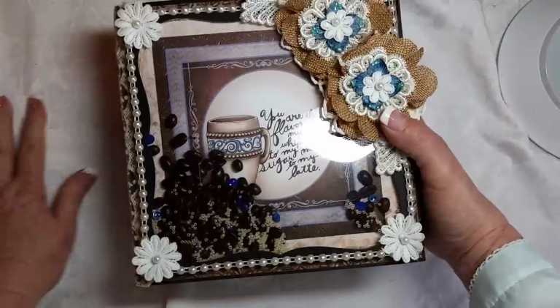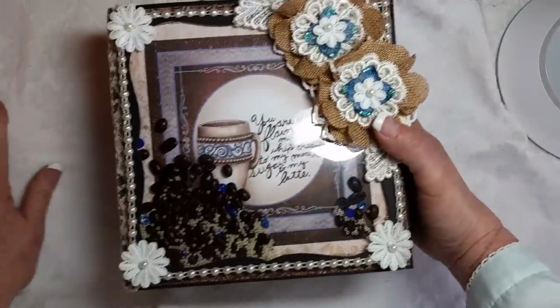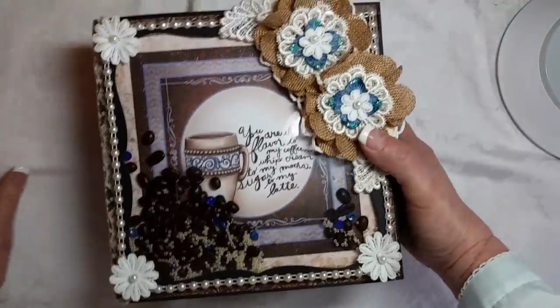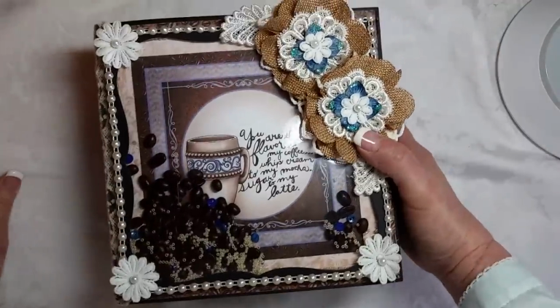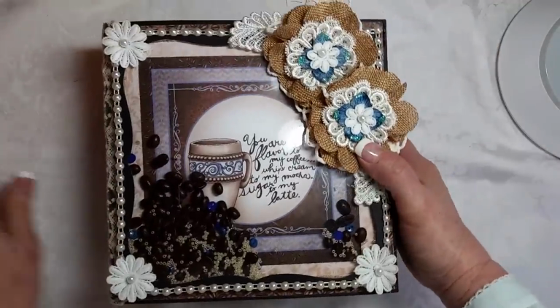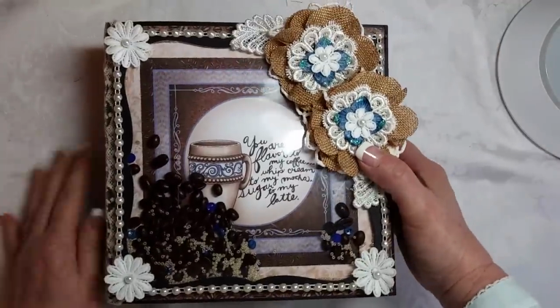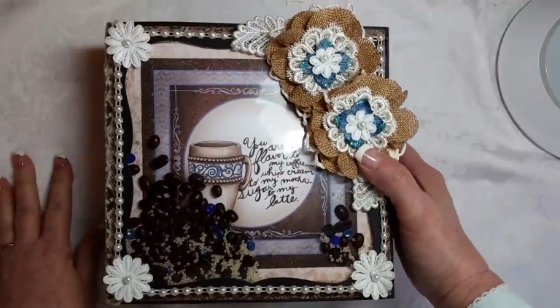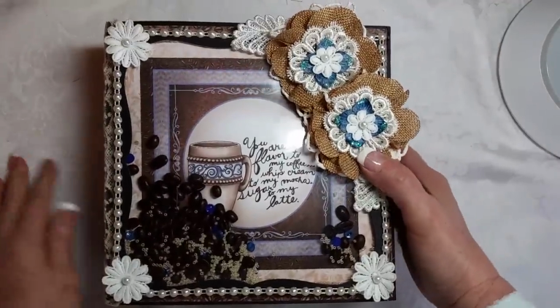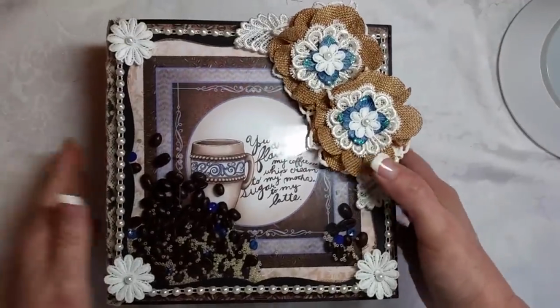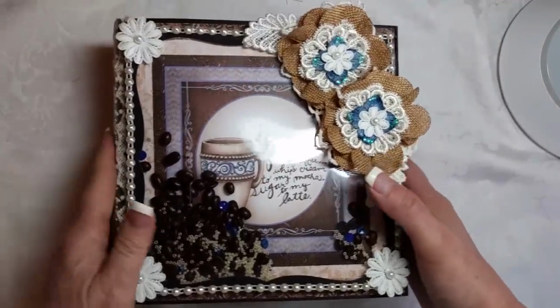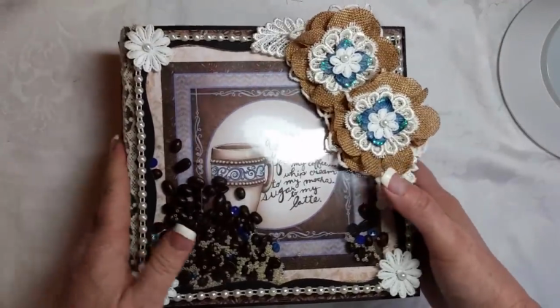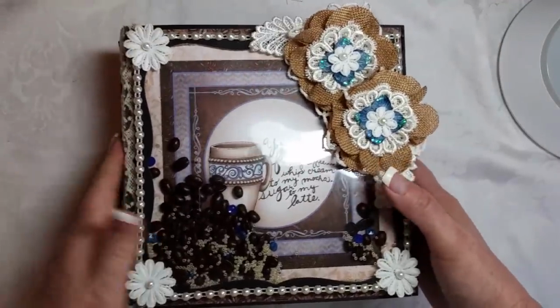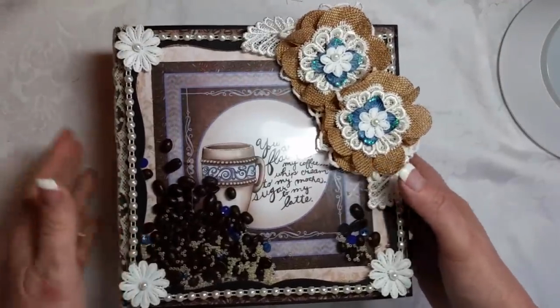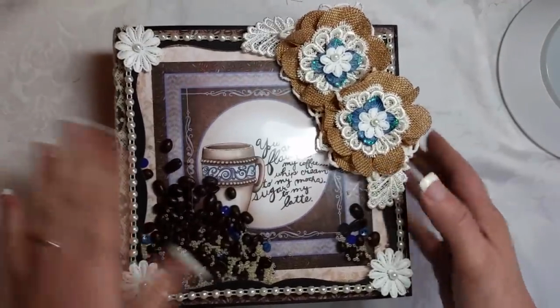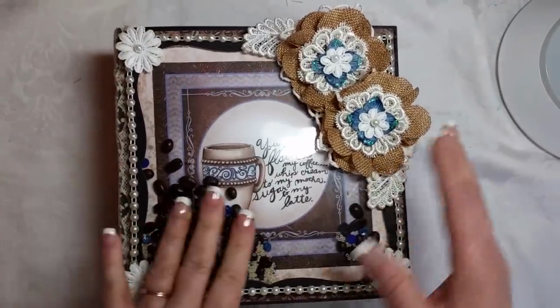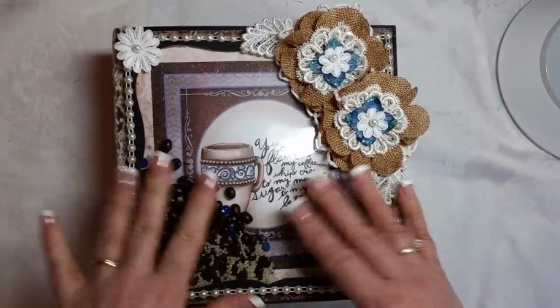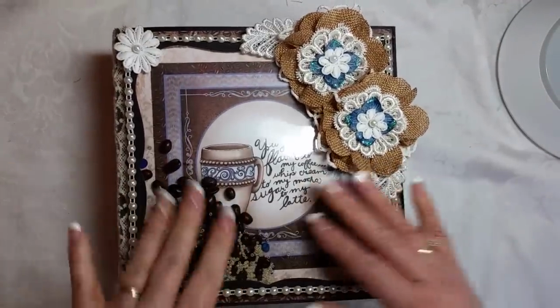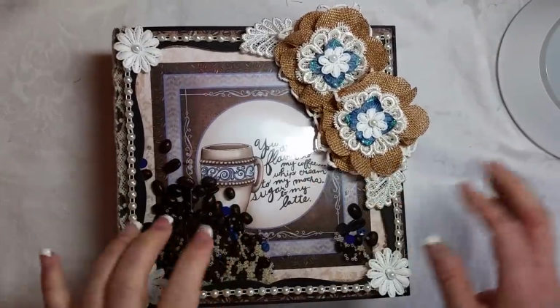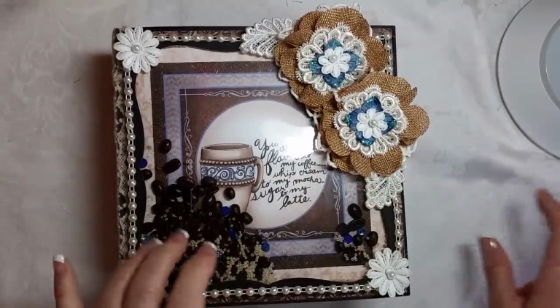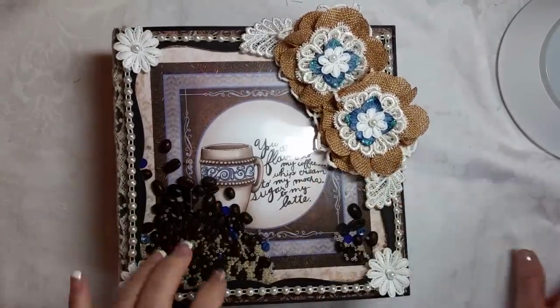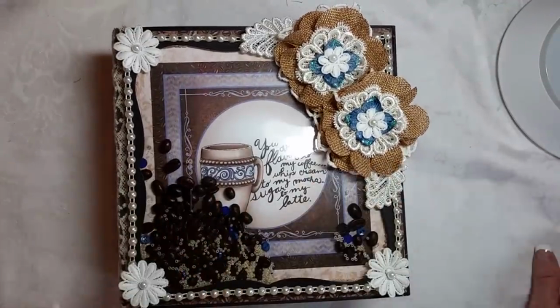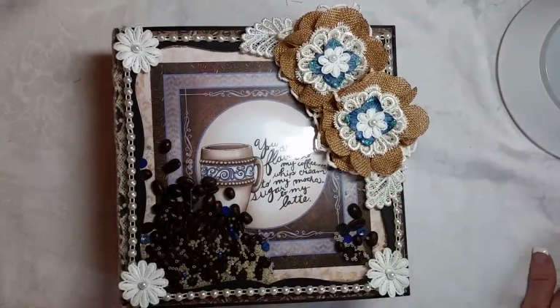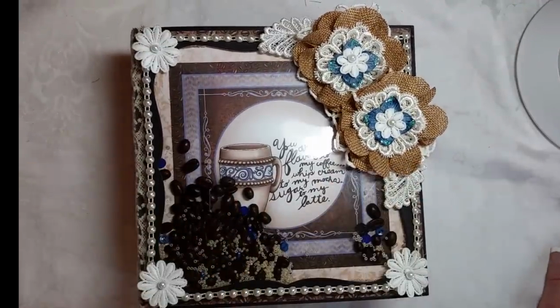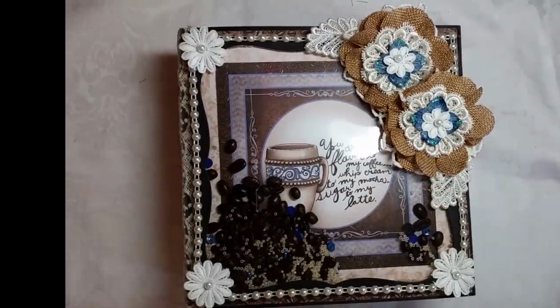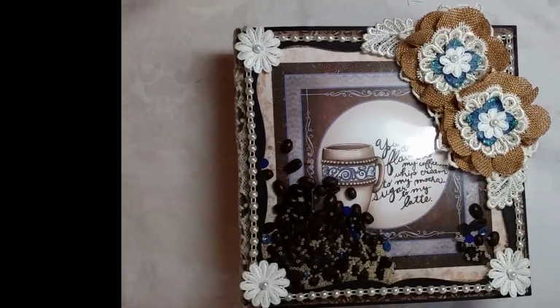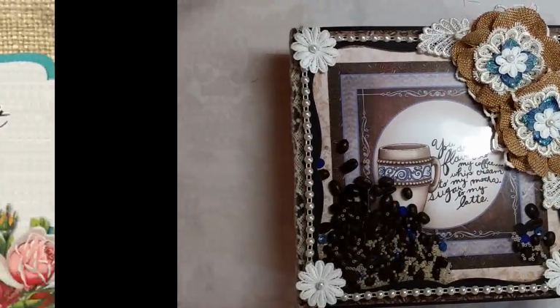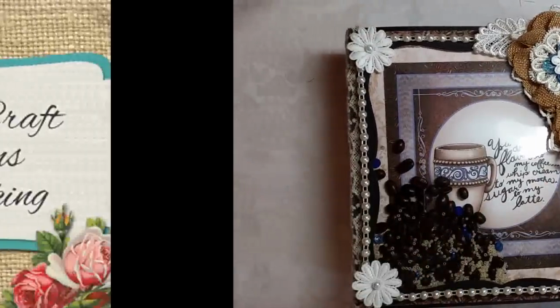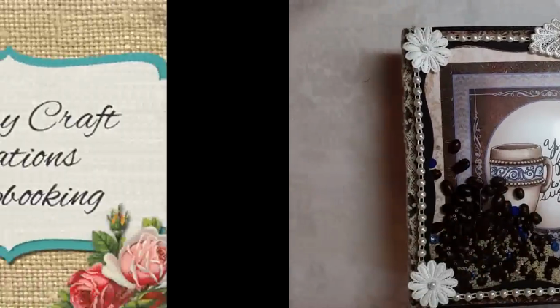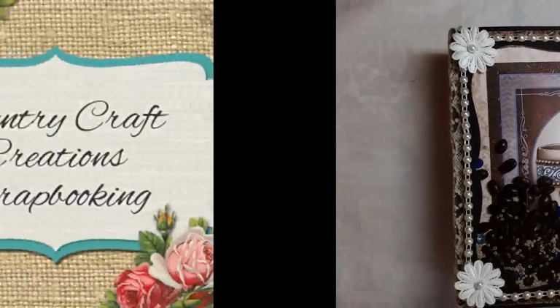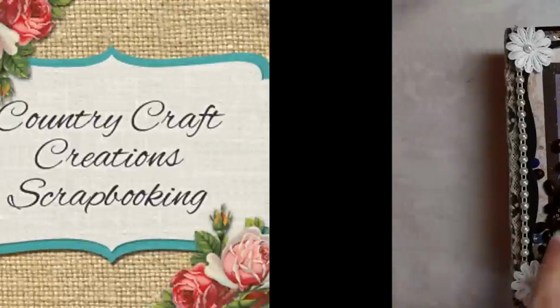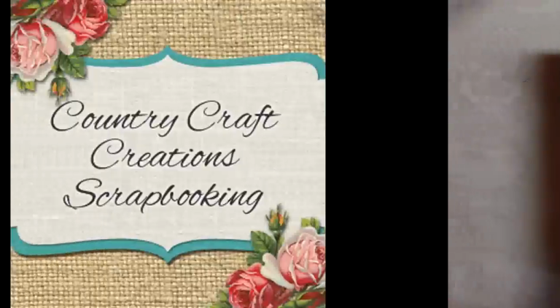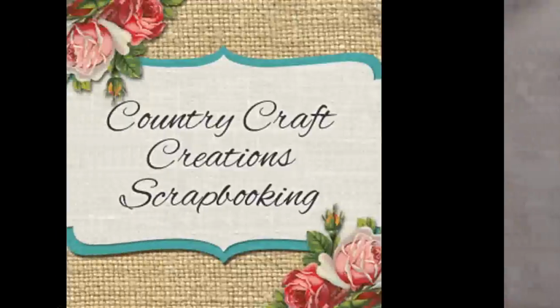I hope you enjoyed this project and I hope it inspired you. I'm actually going to make some cards.